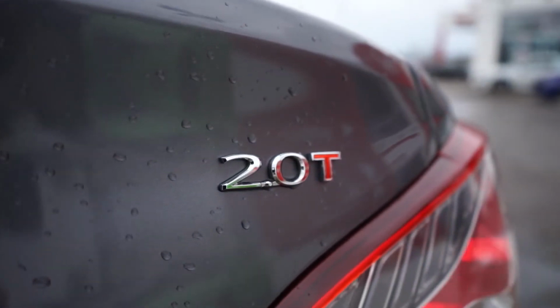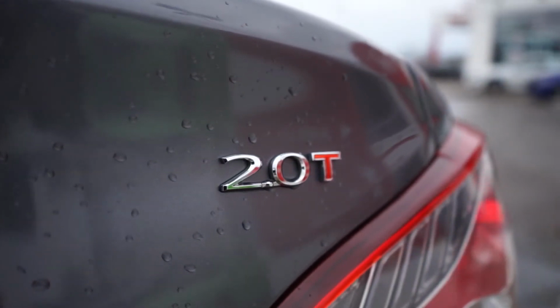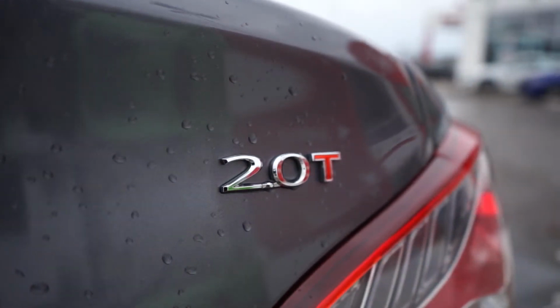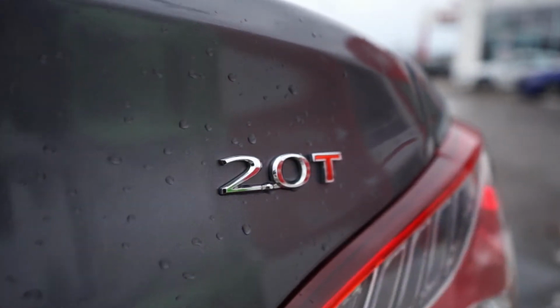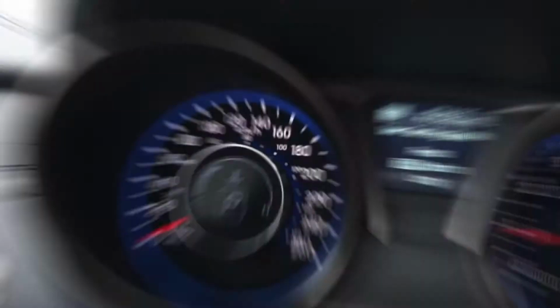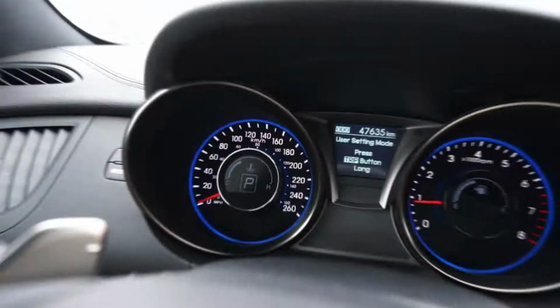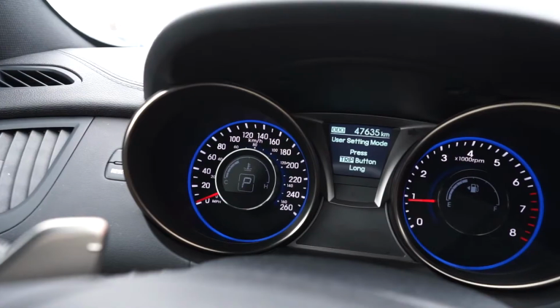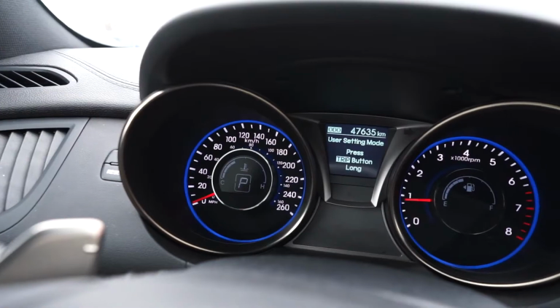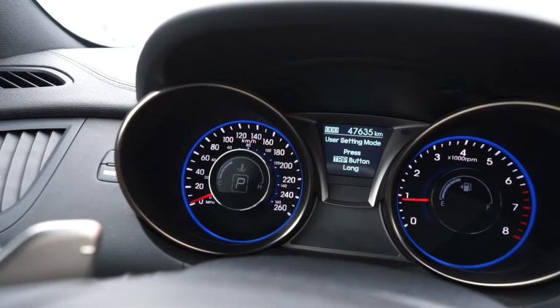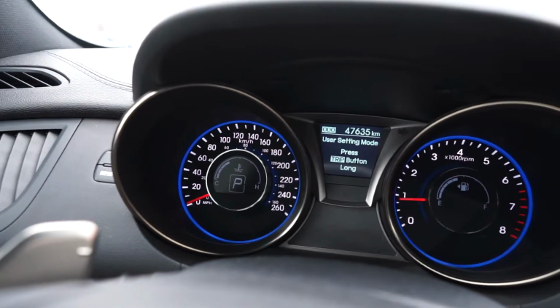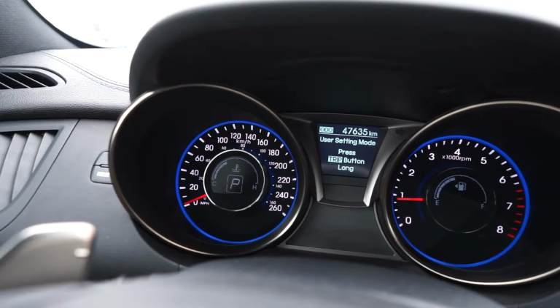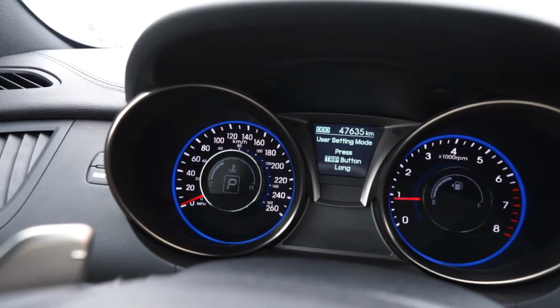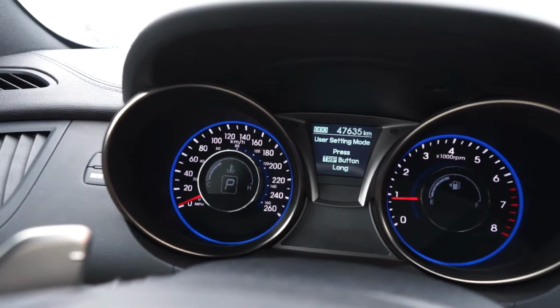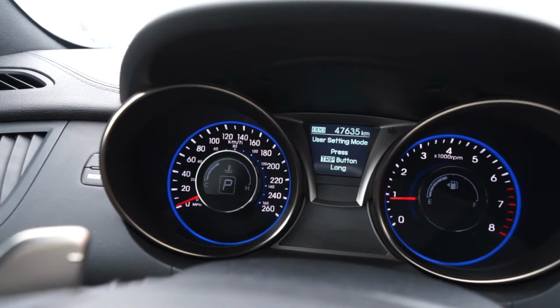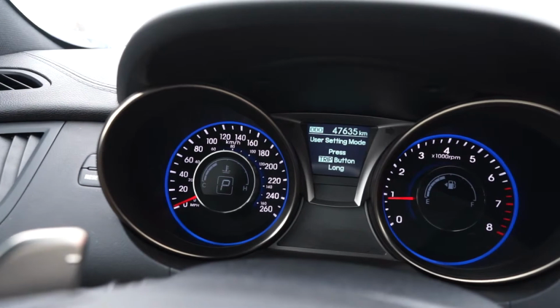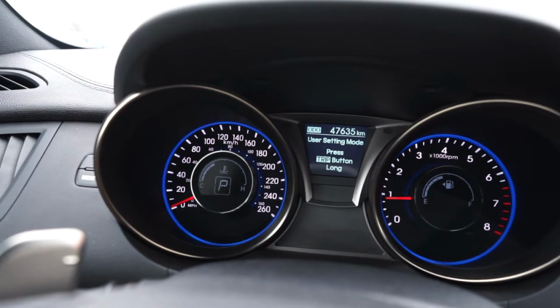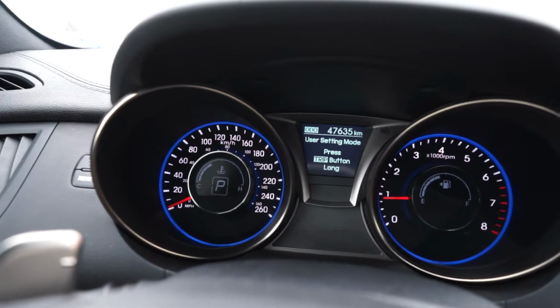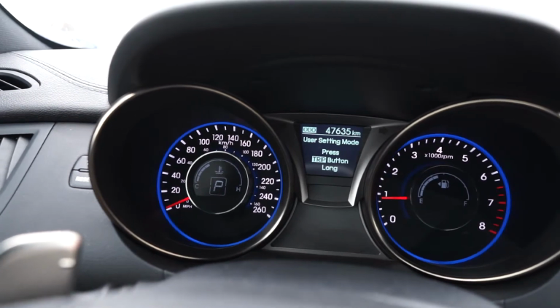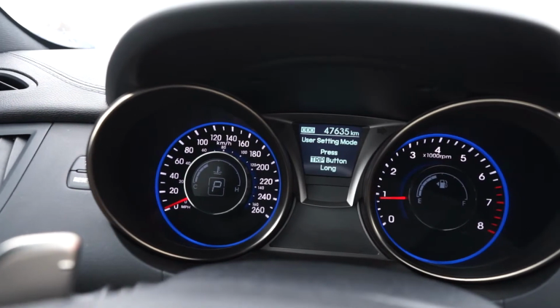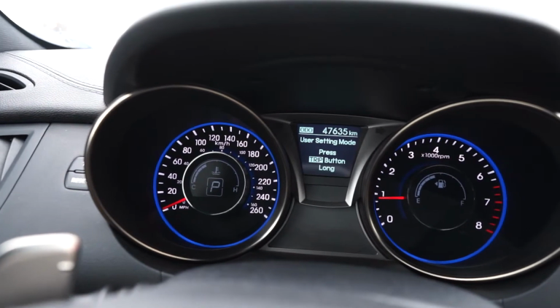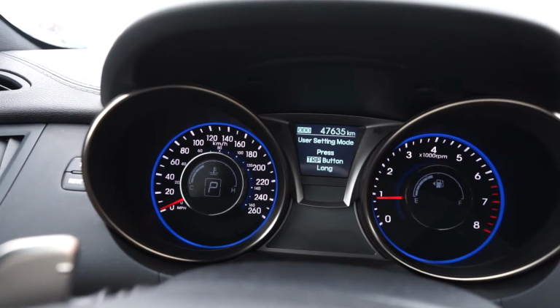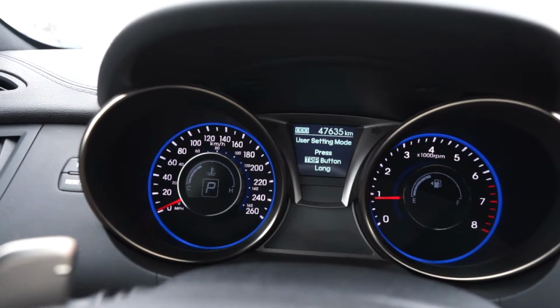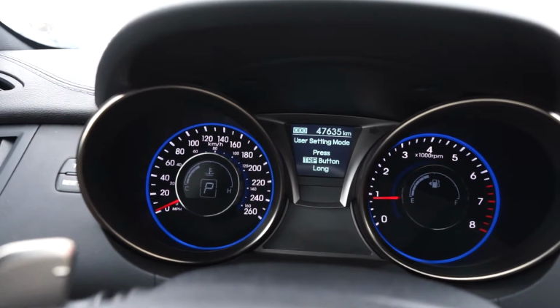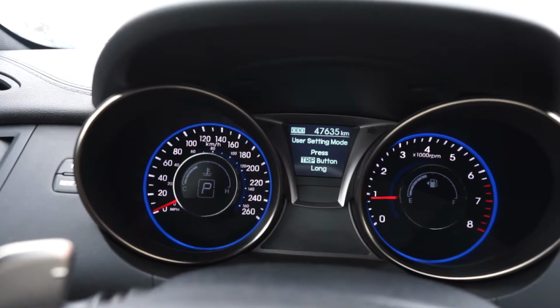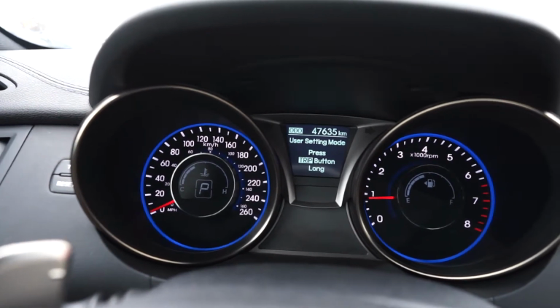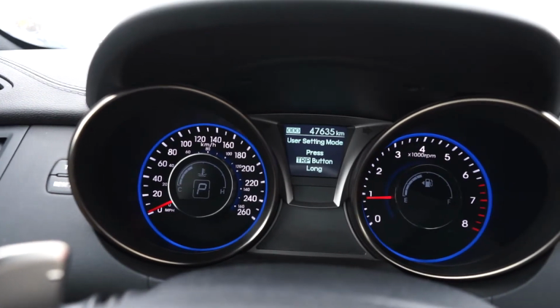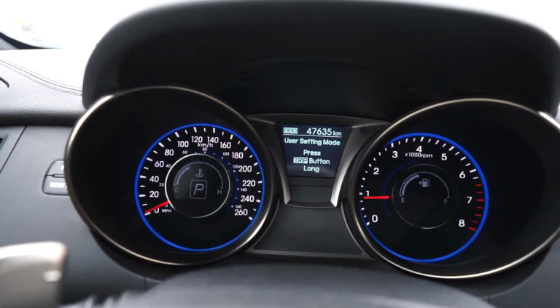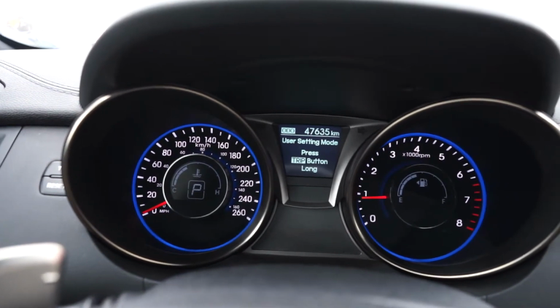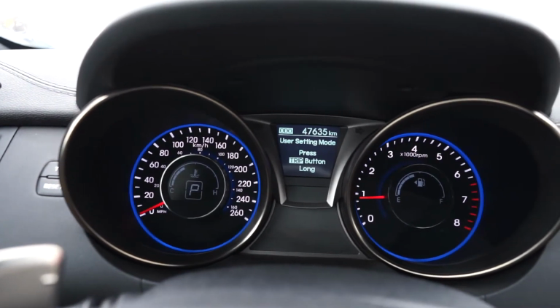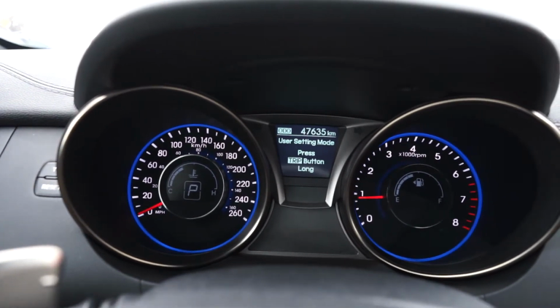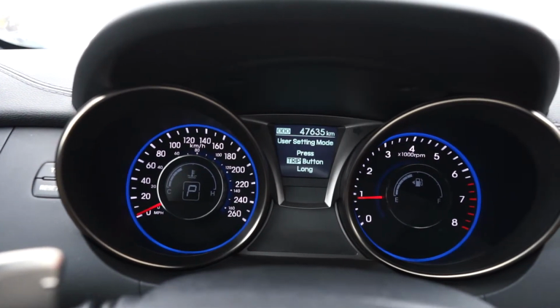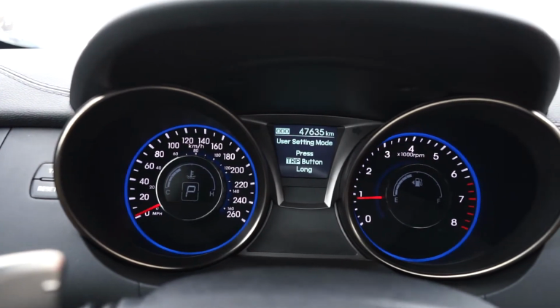The 2.0L Turbo motor has all-to-date fluids and filters and just over 47,000 original kilometers on it.